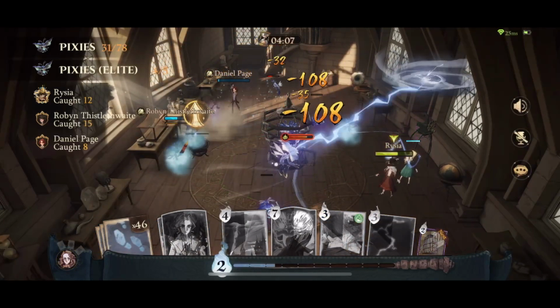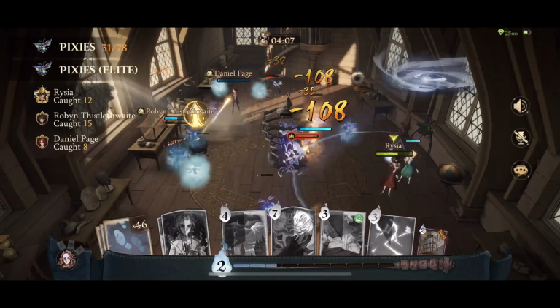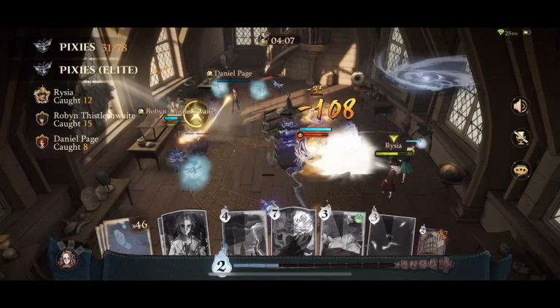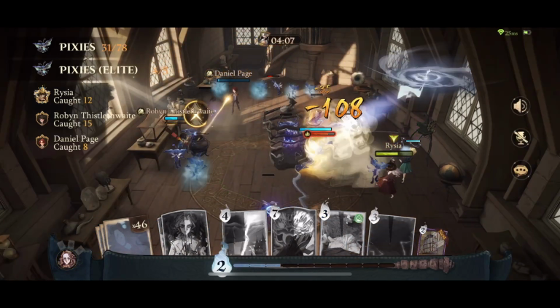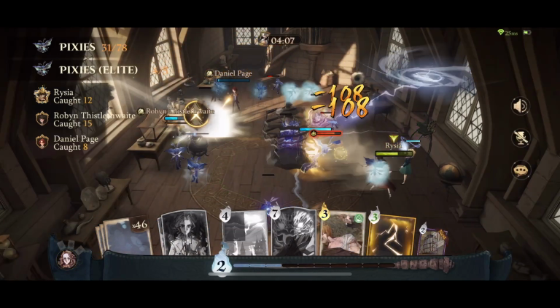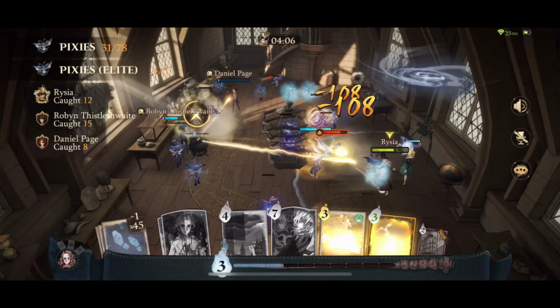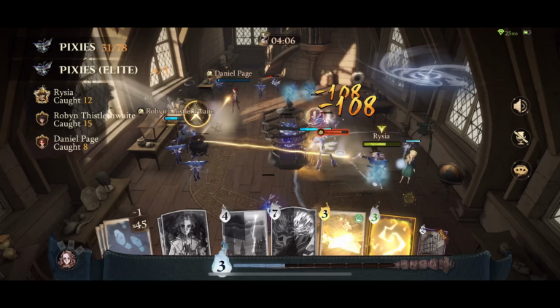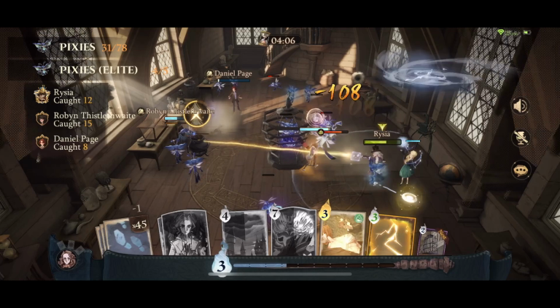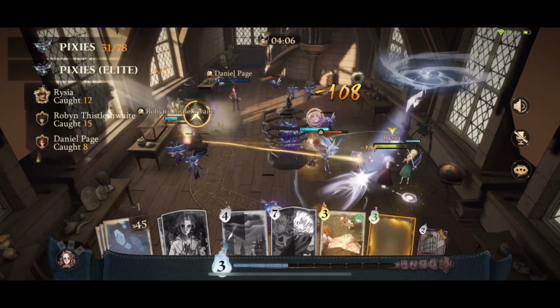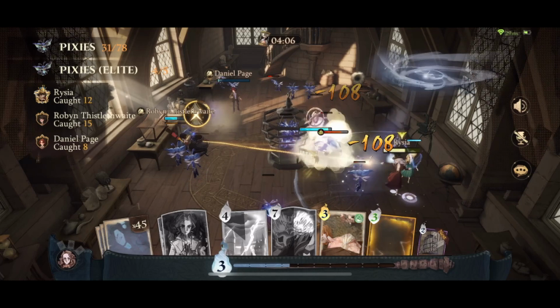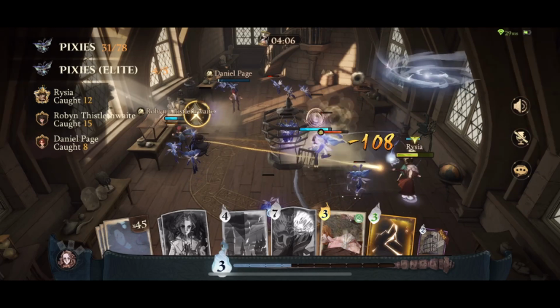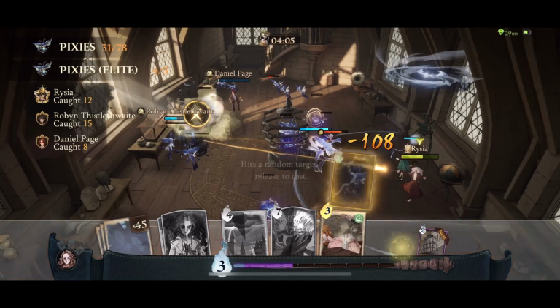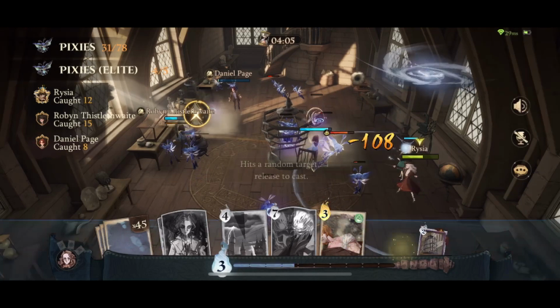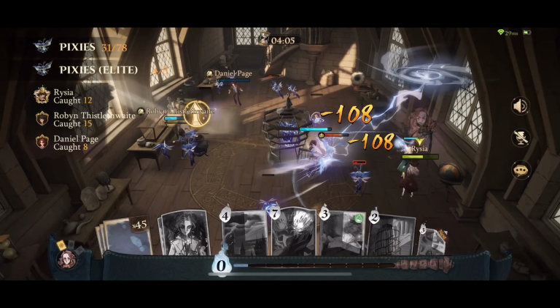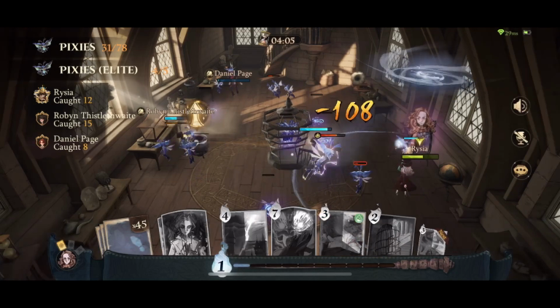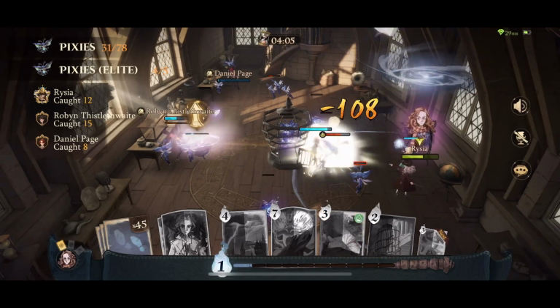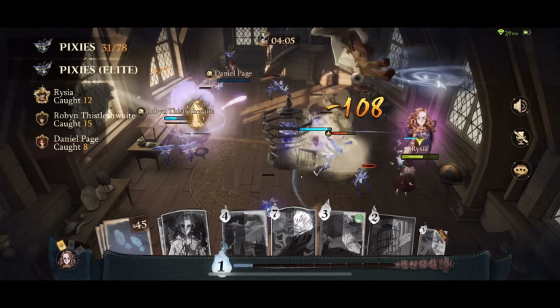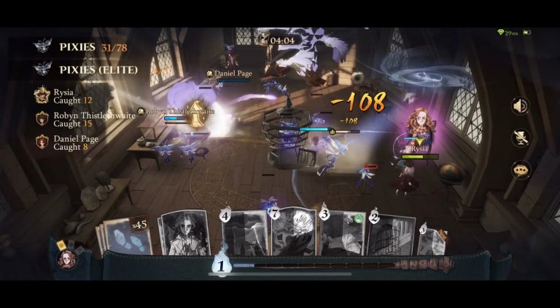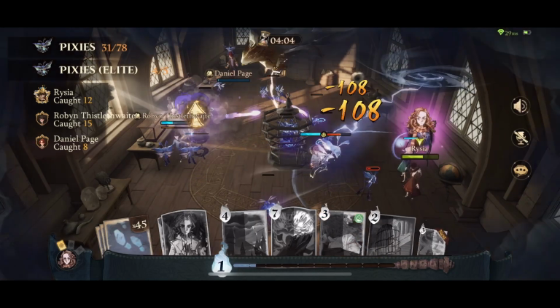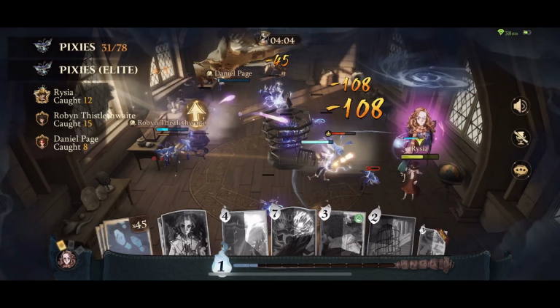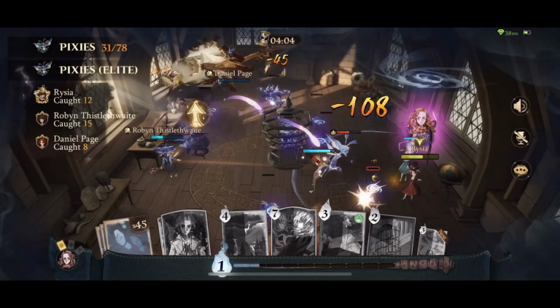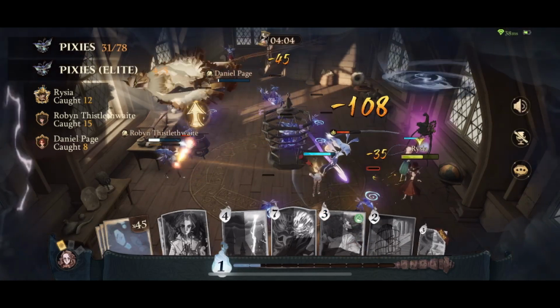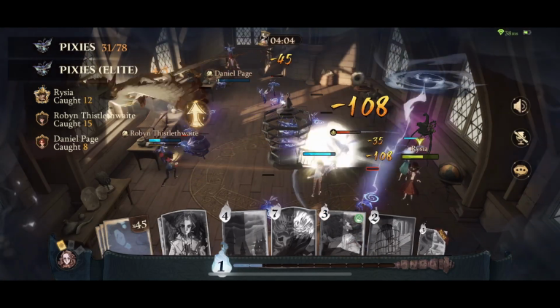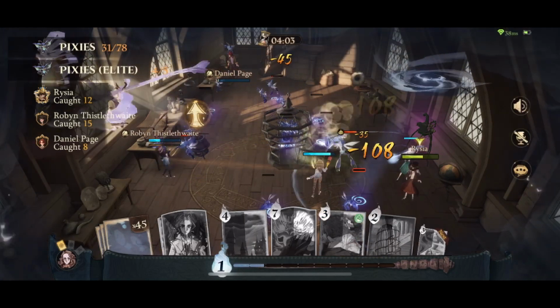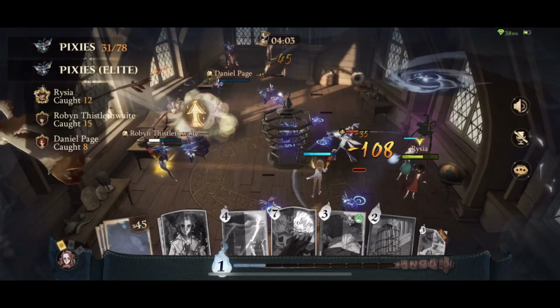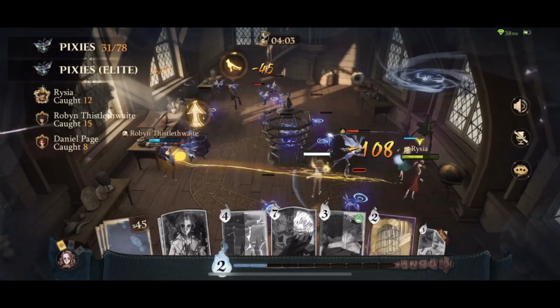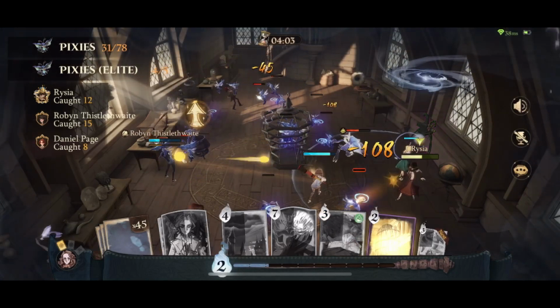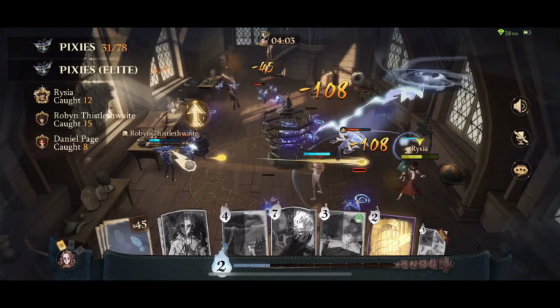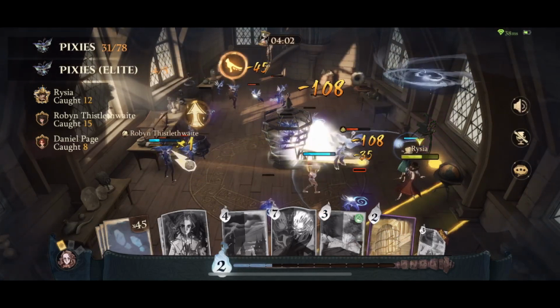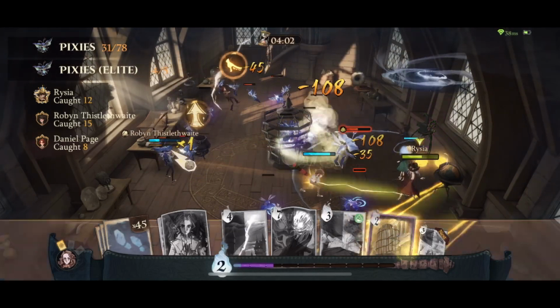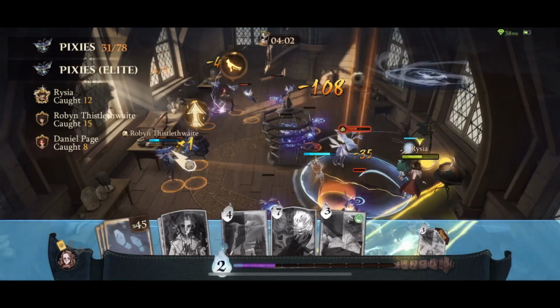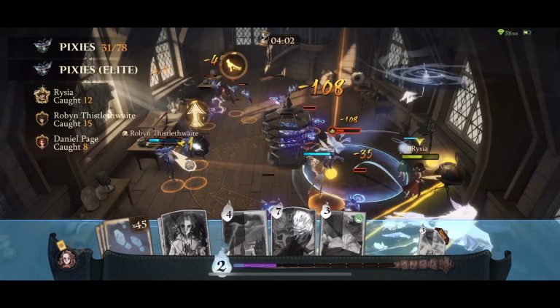The most important cards are Orb of Water, Atmospheric Charm, Whisbang and Cassandra.